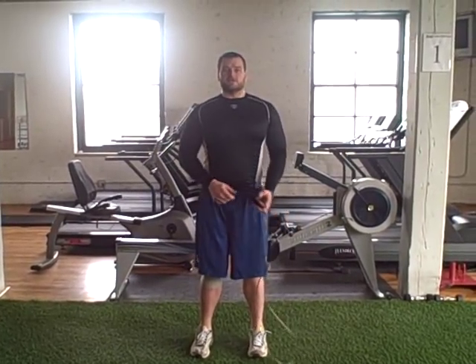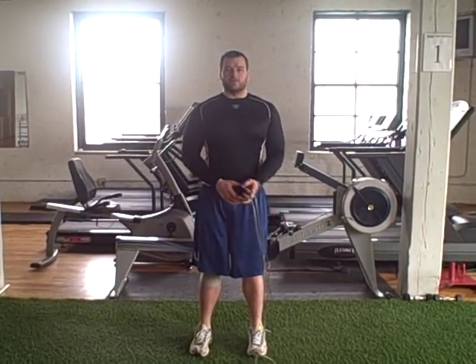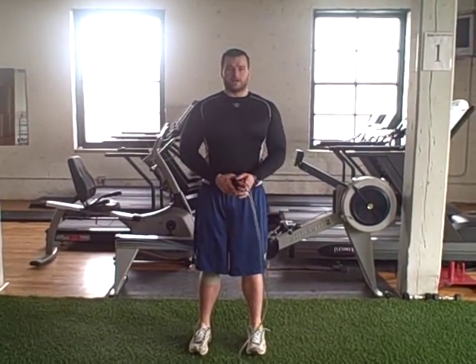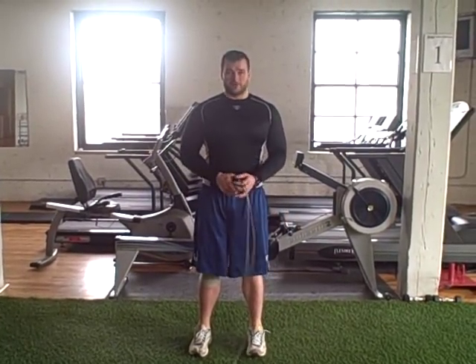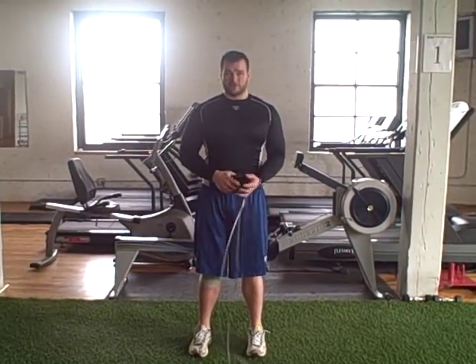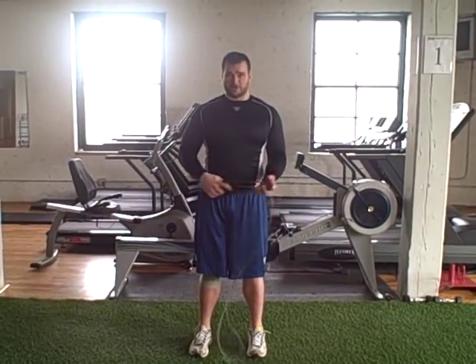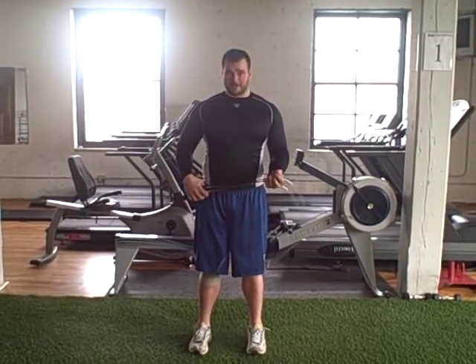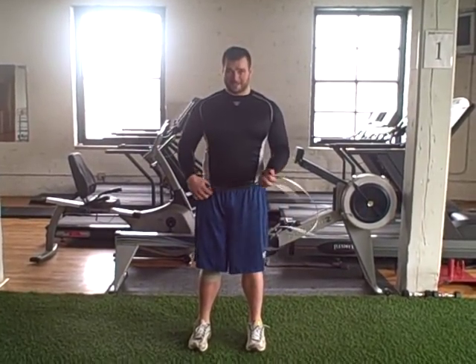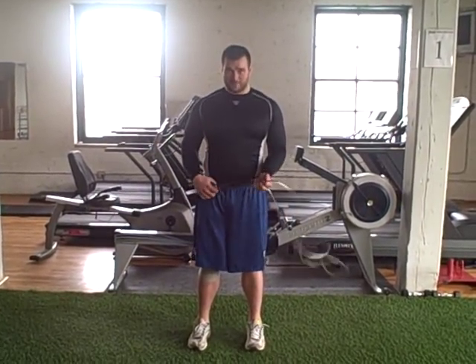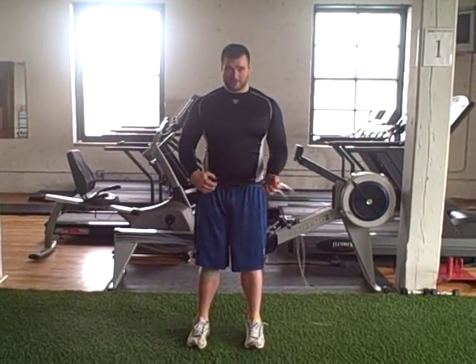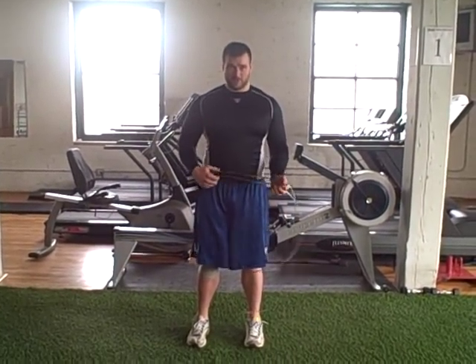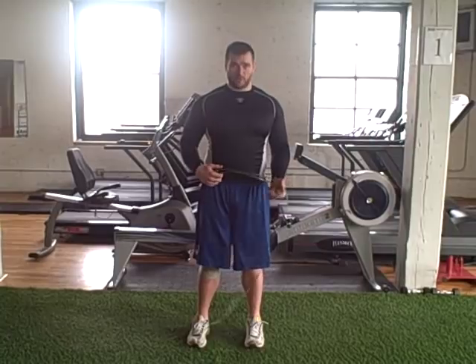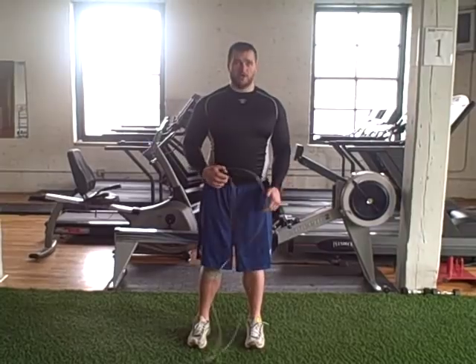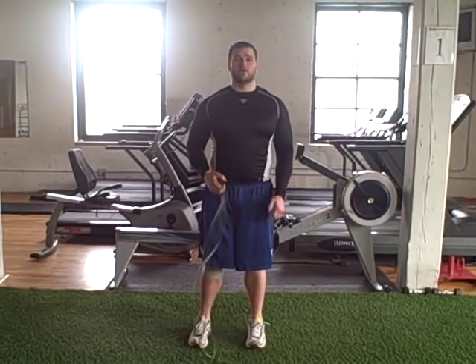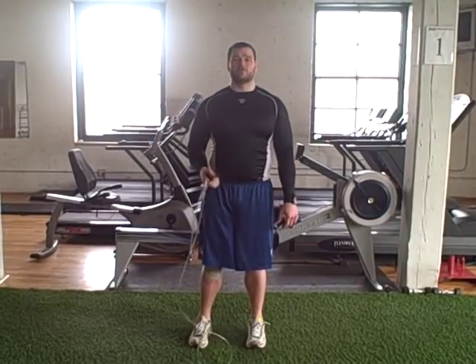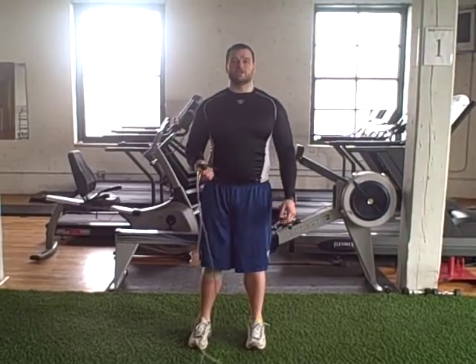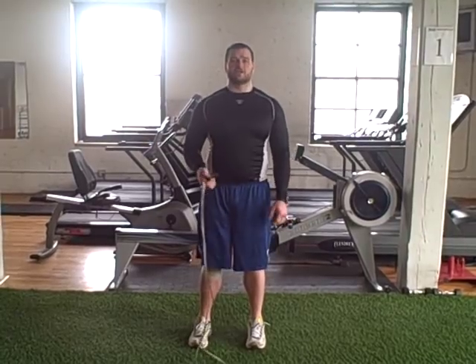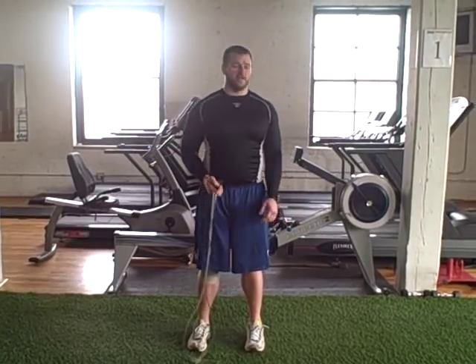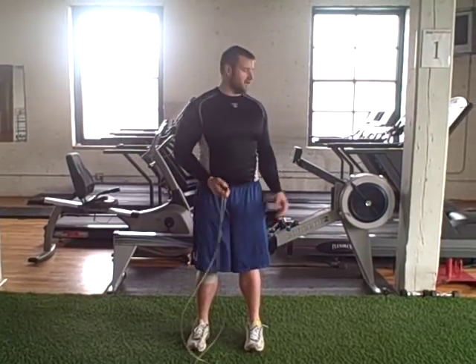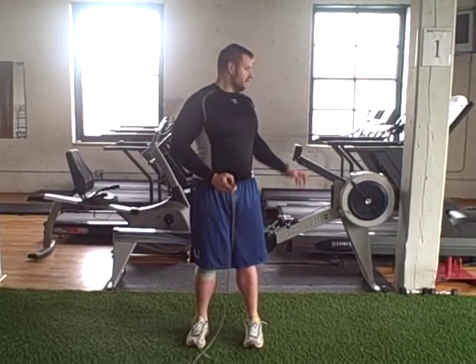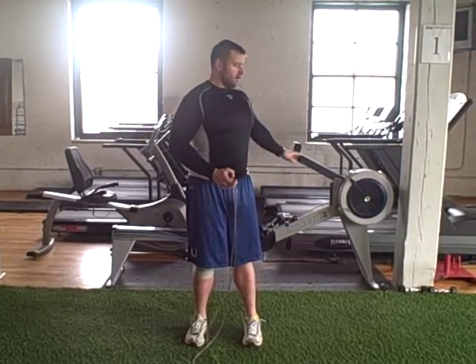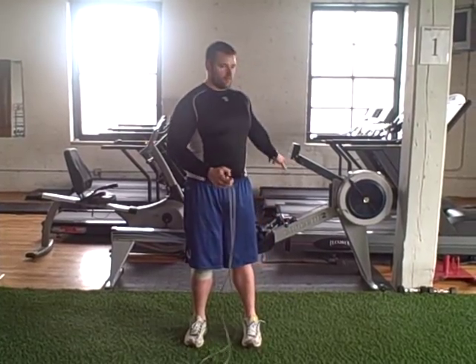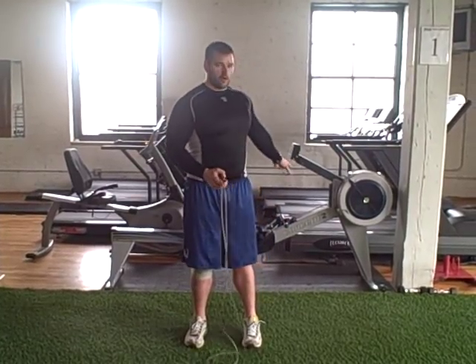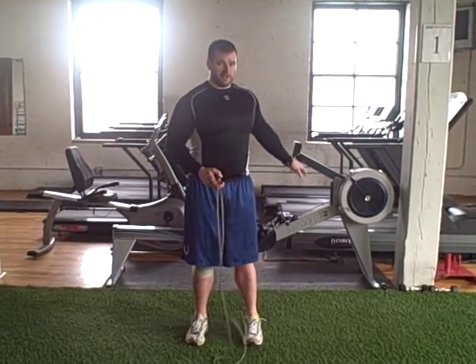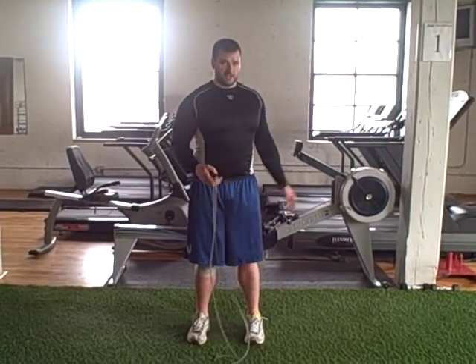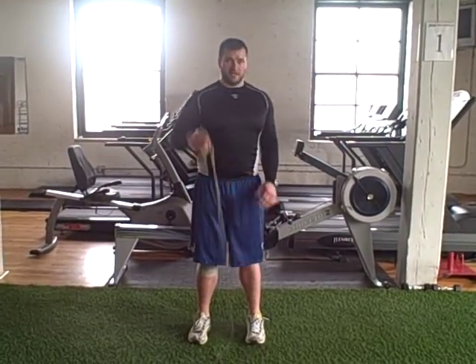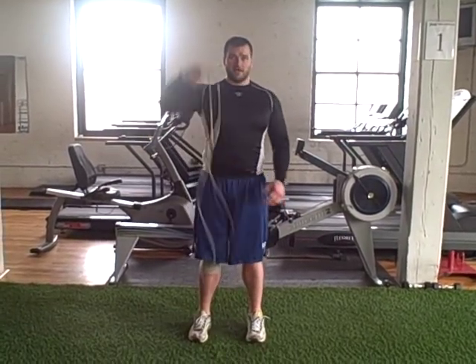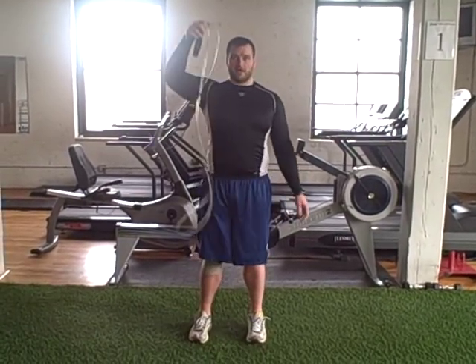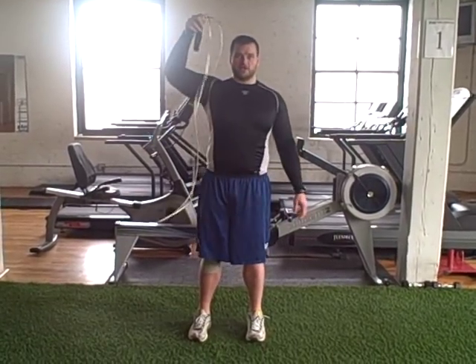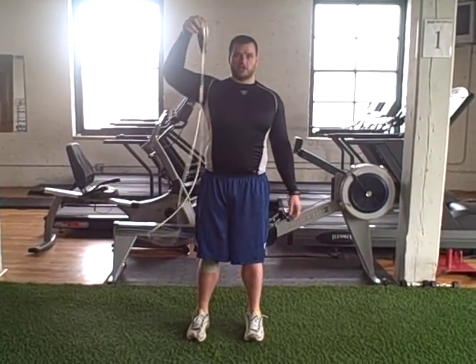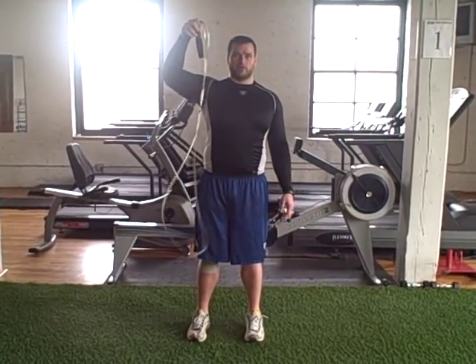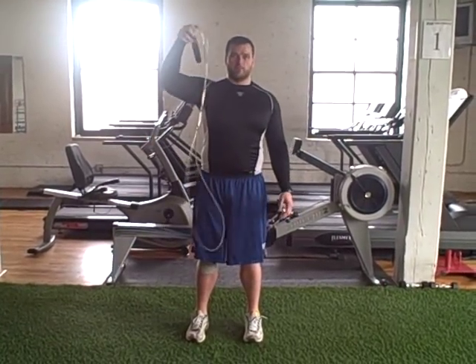Cell block number two is a little less complex than week one. You're going to need a rowing machine and a jump rope.